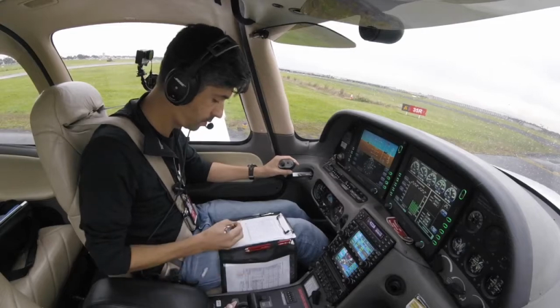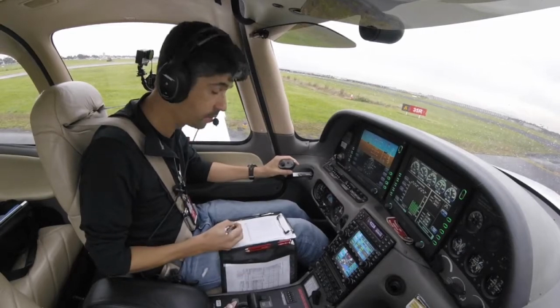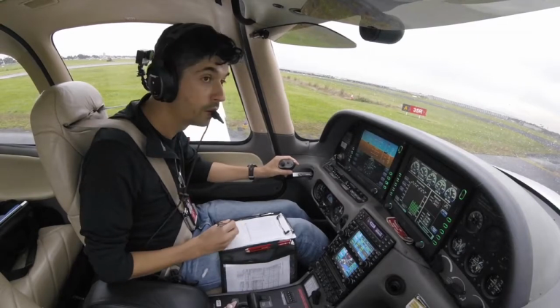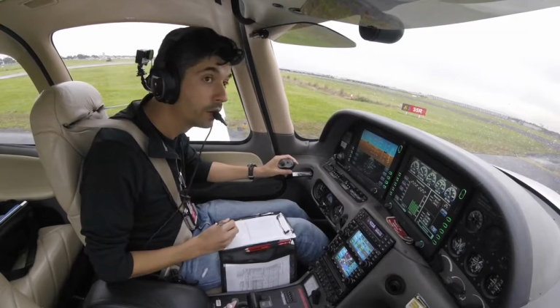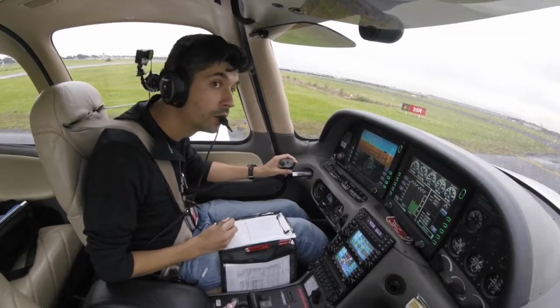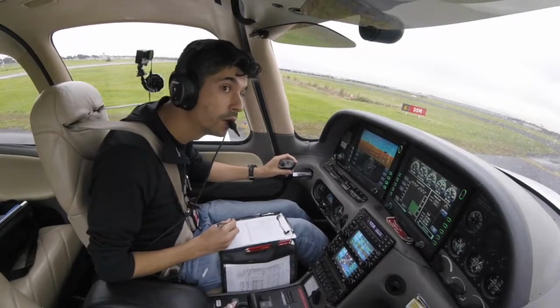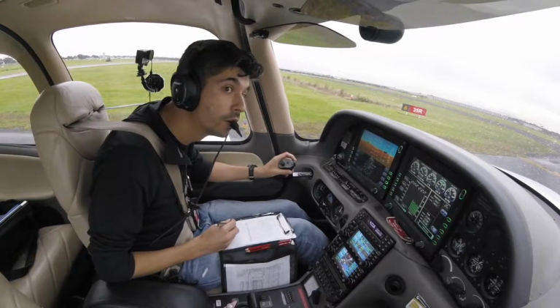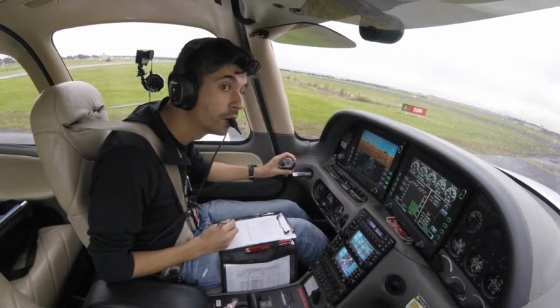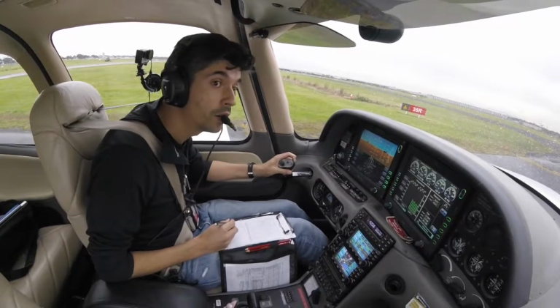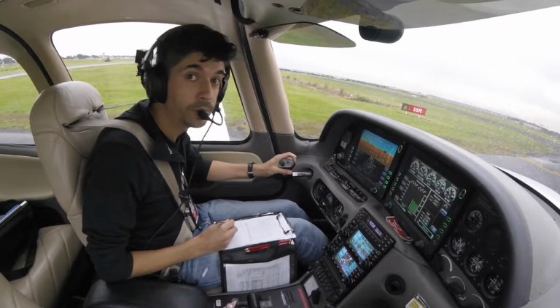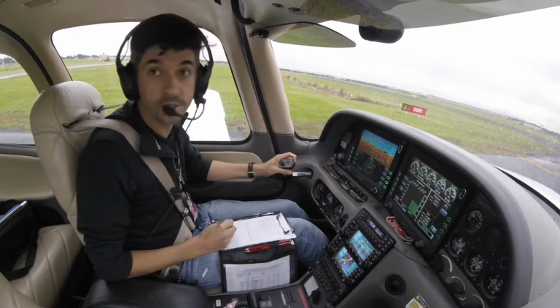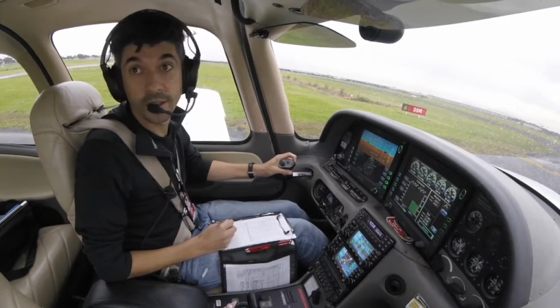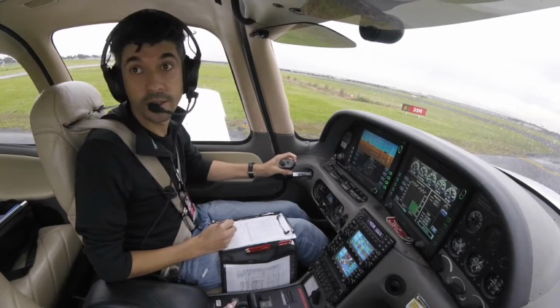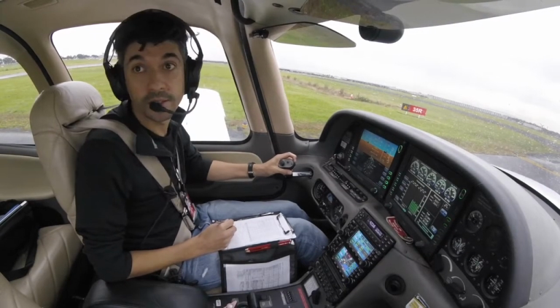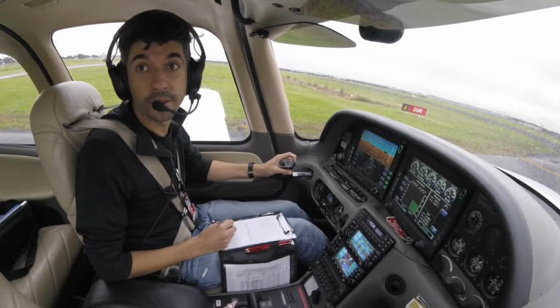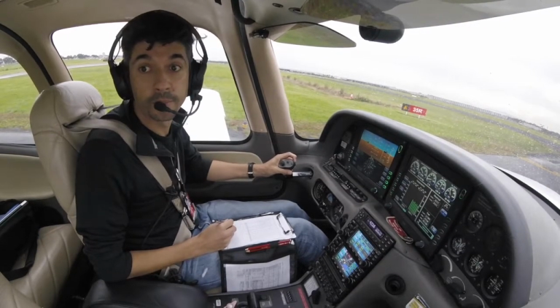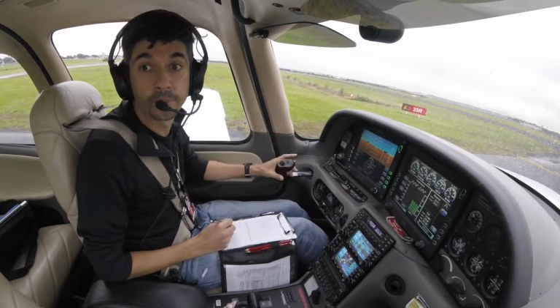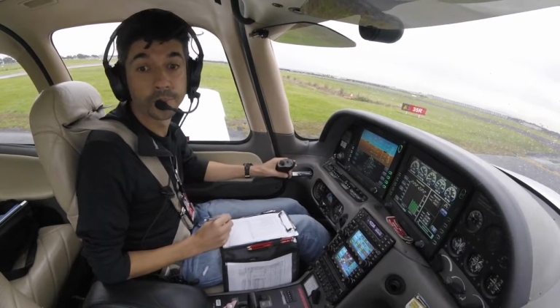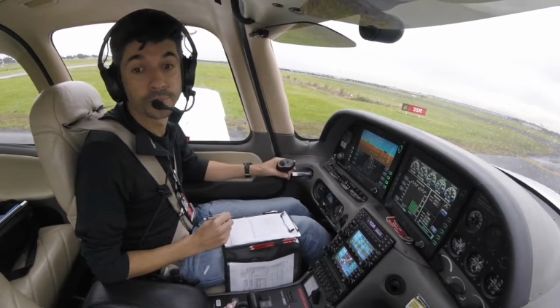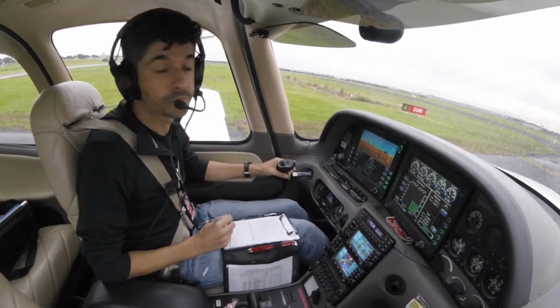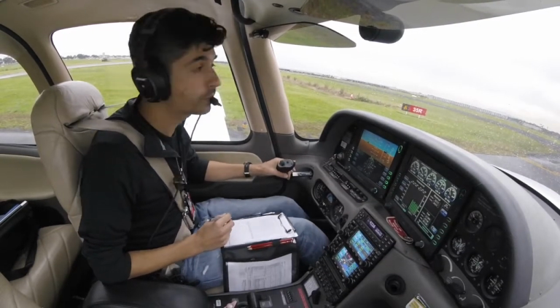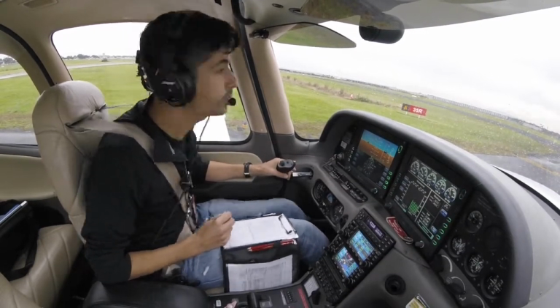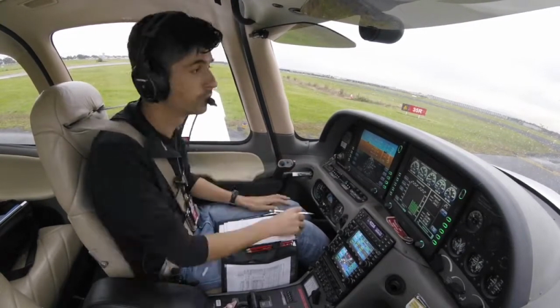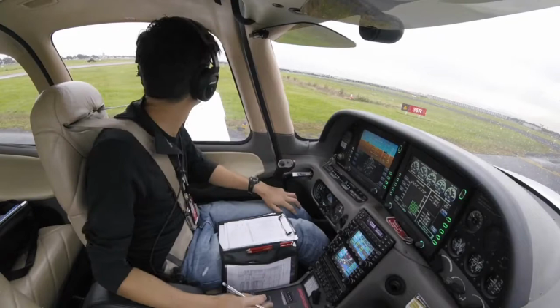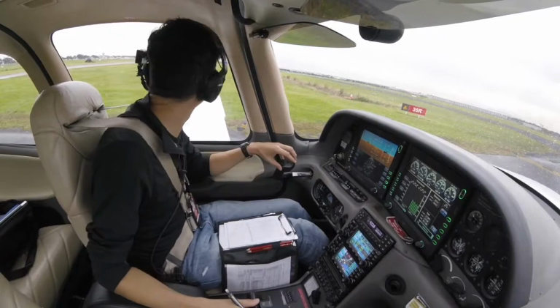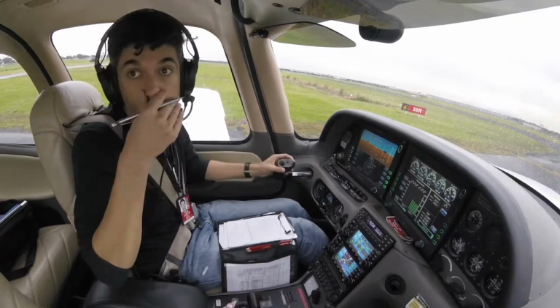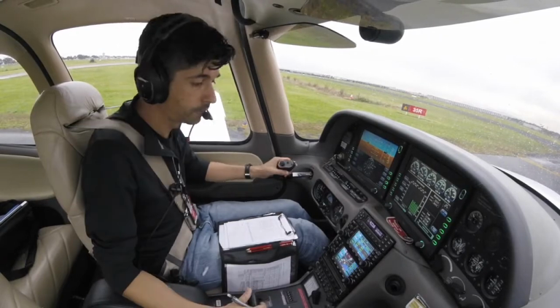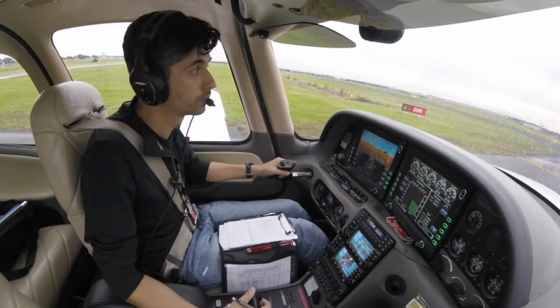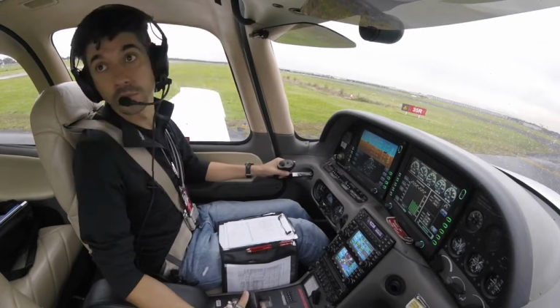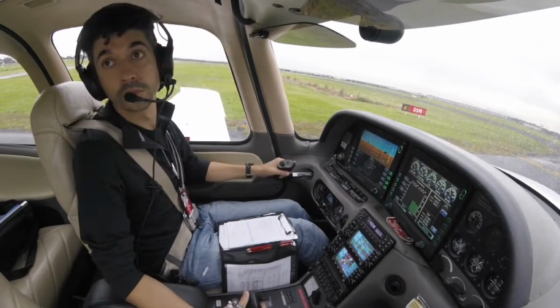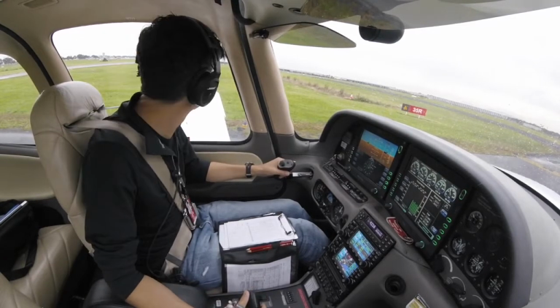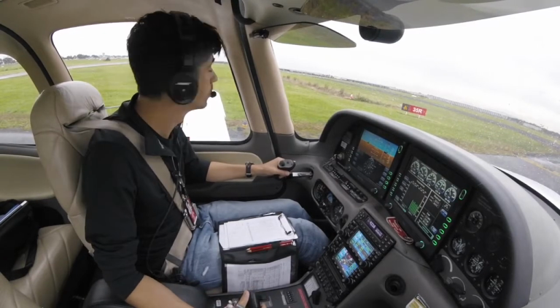Tango Delta Sierra, hold position. Hold position. Tango Delta Sierra. Tango X-ray Uniform, clear touch and go.